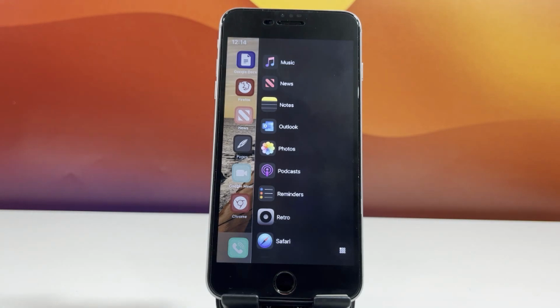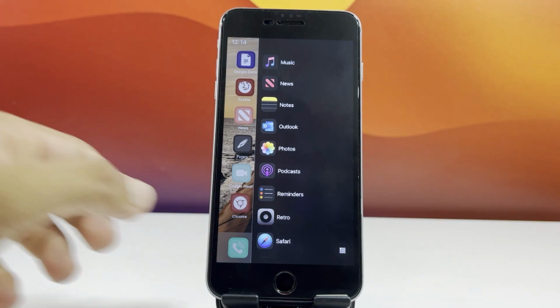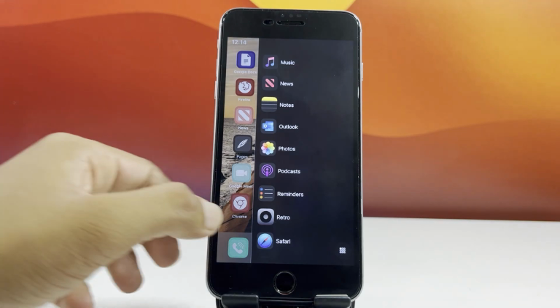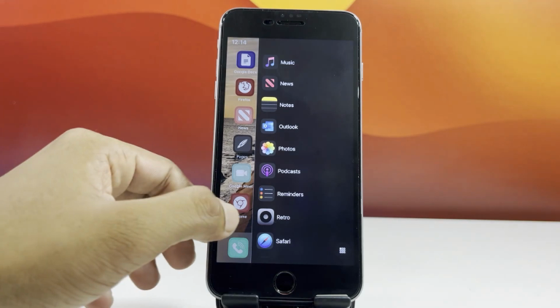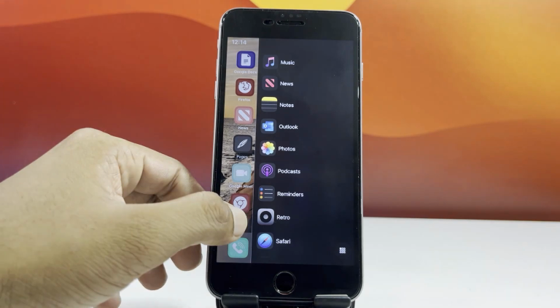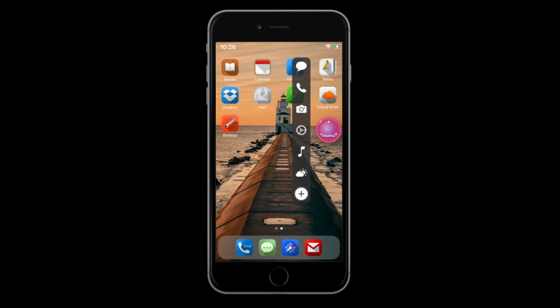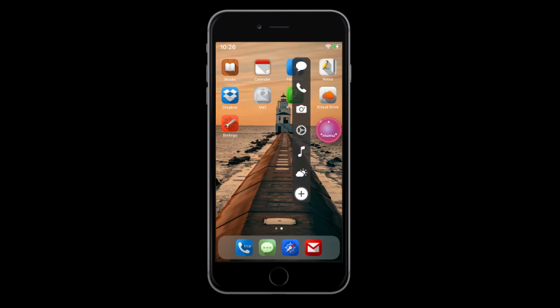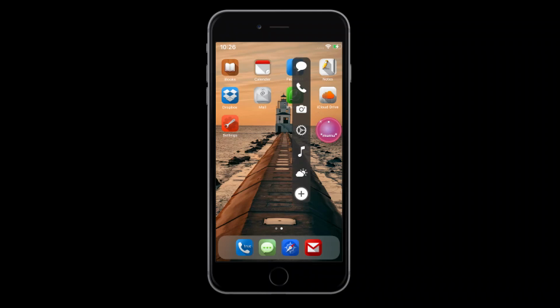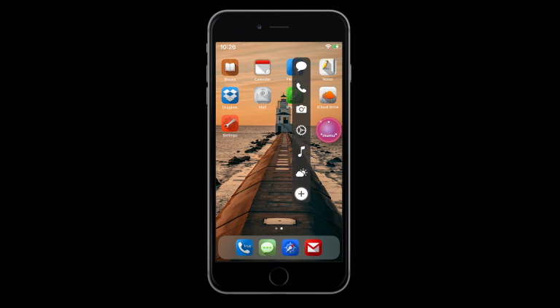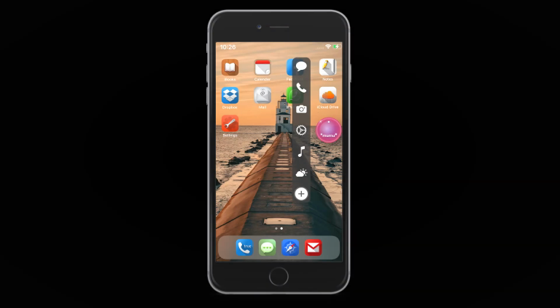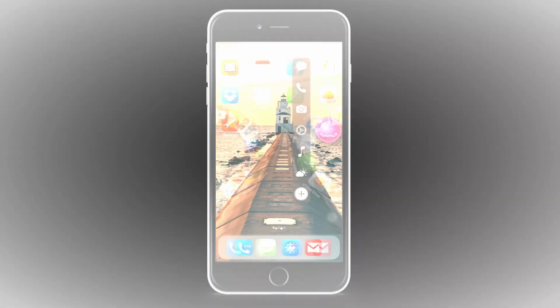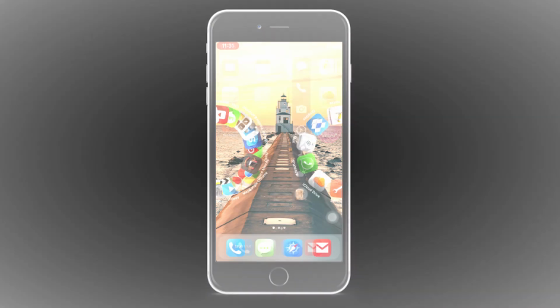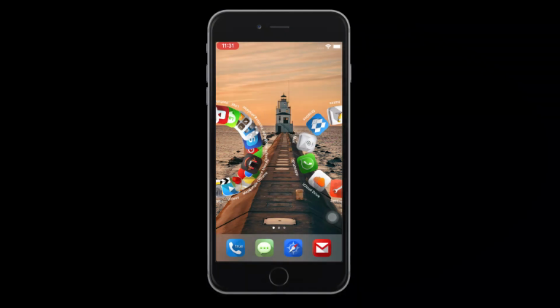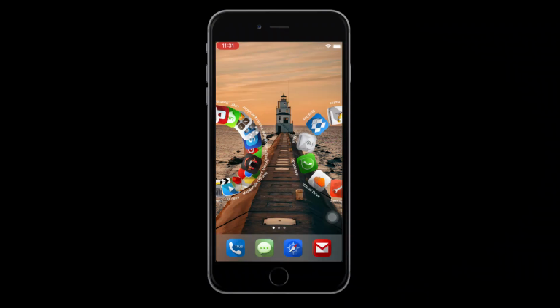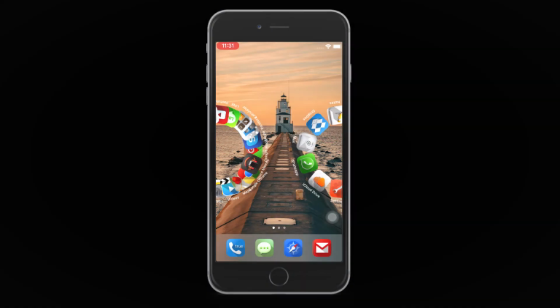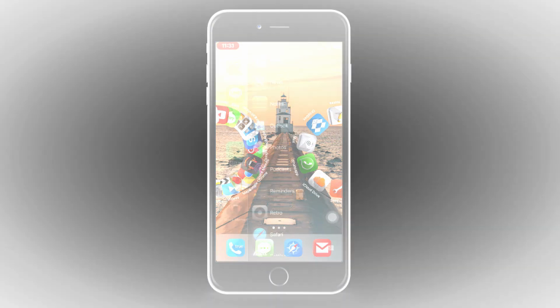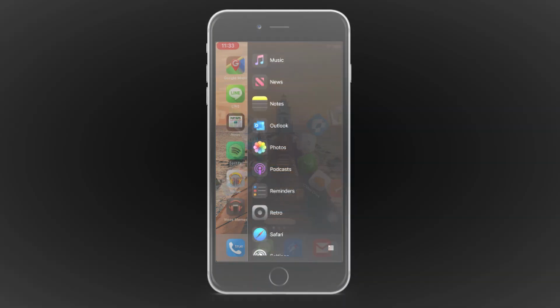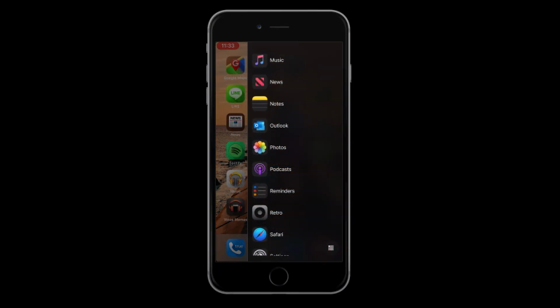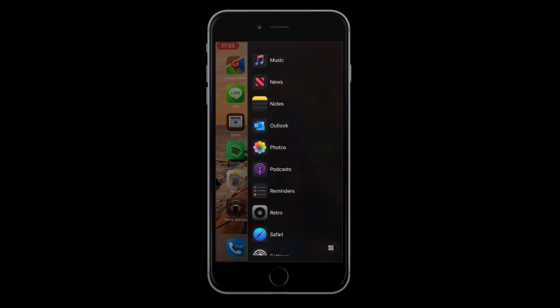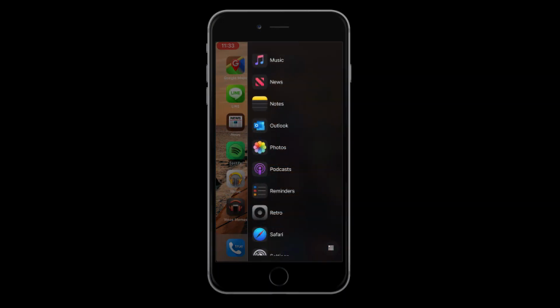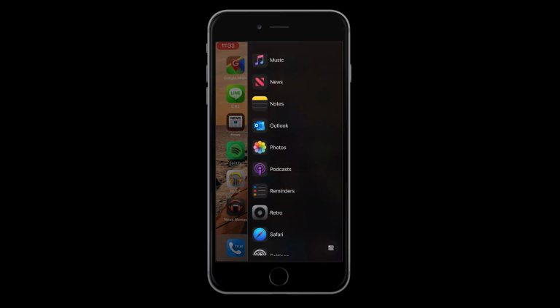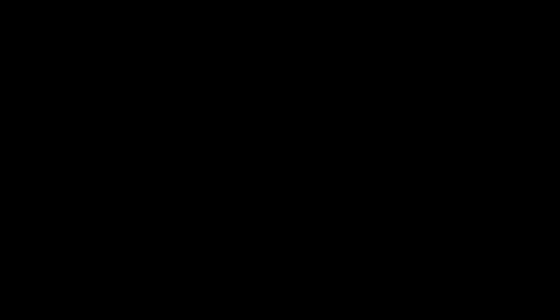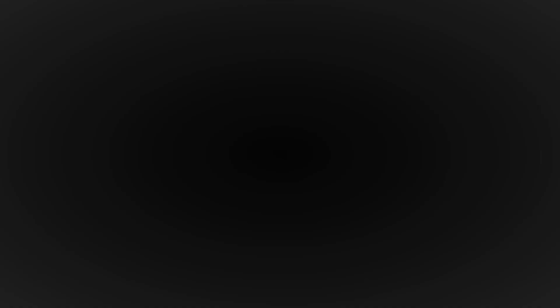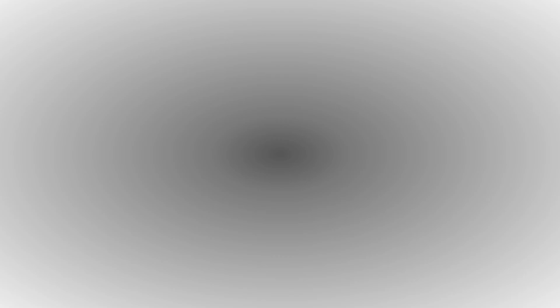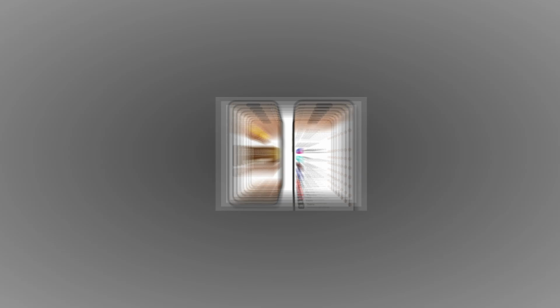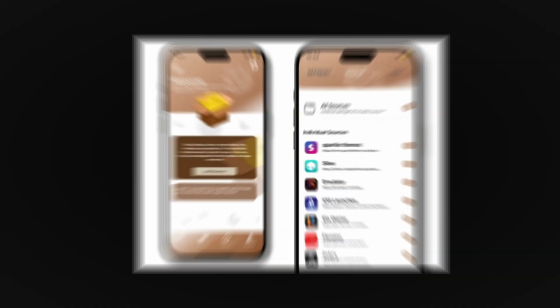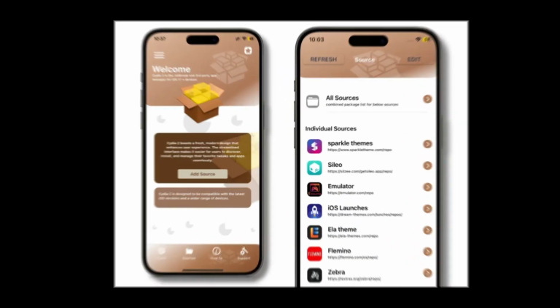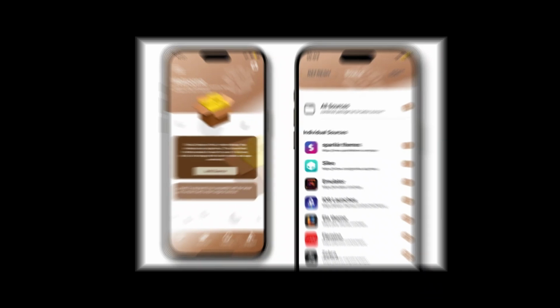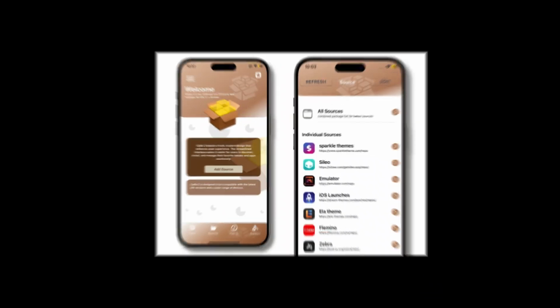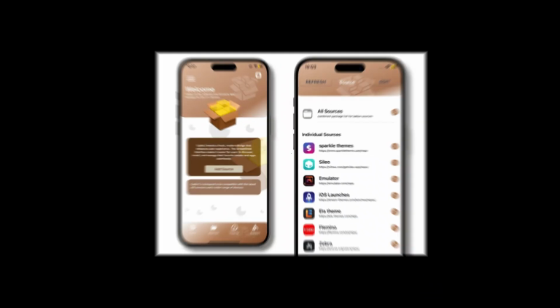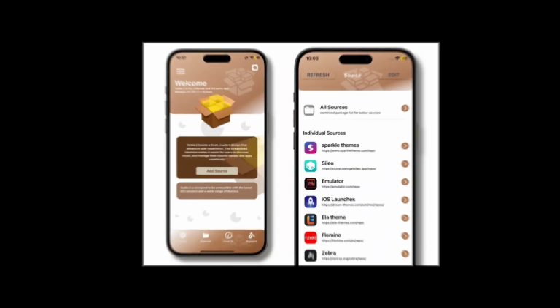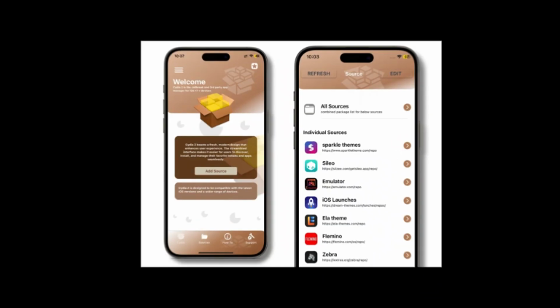Fully customized, with tweaks installed, and running the latest Cydia to Package Manager.